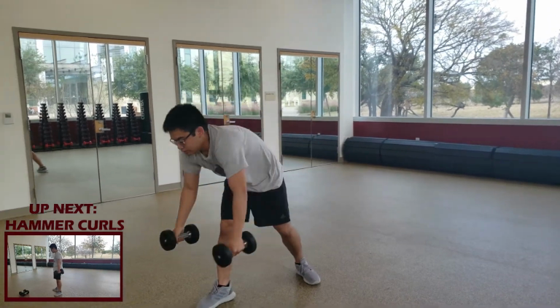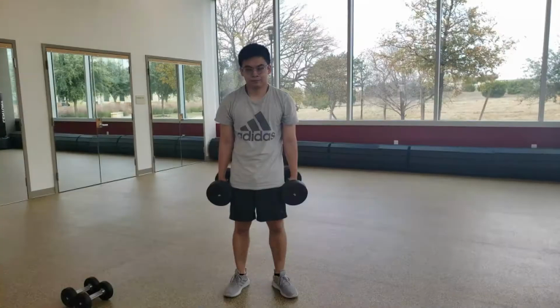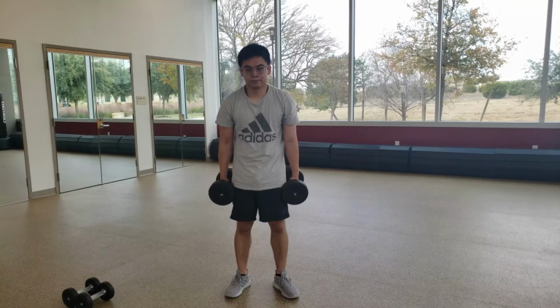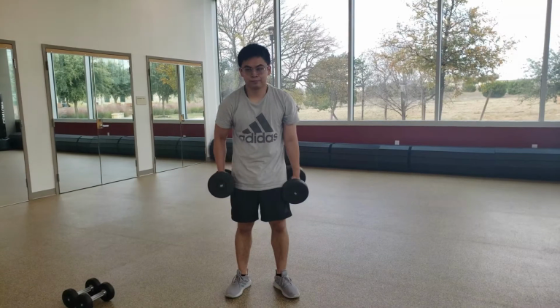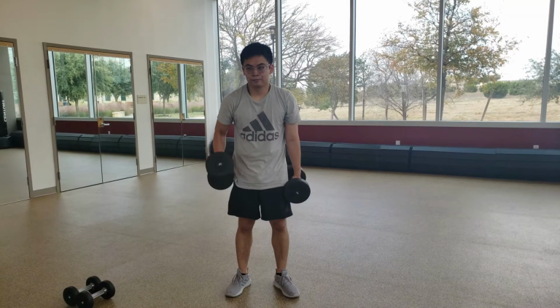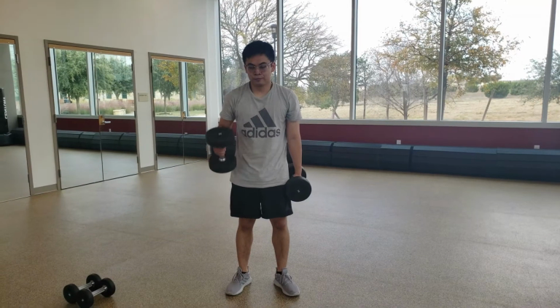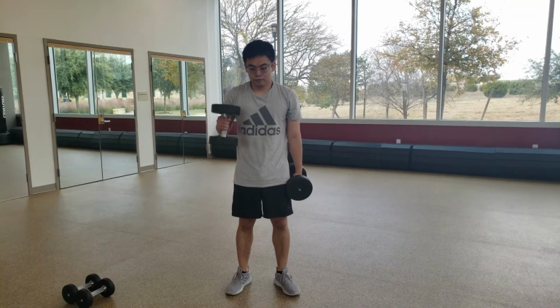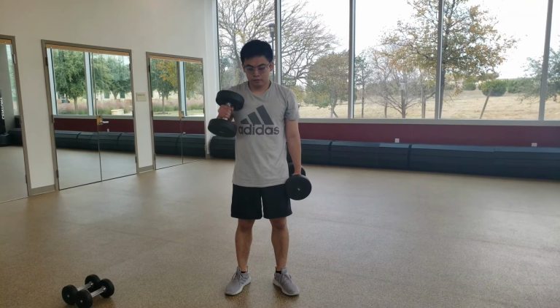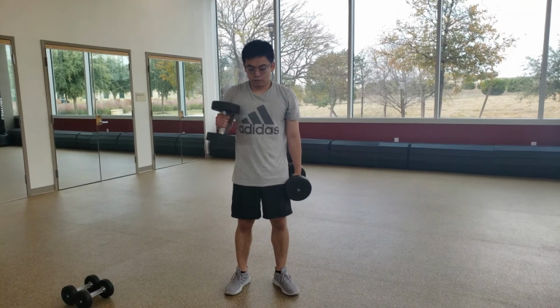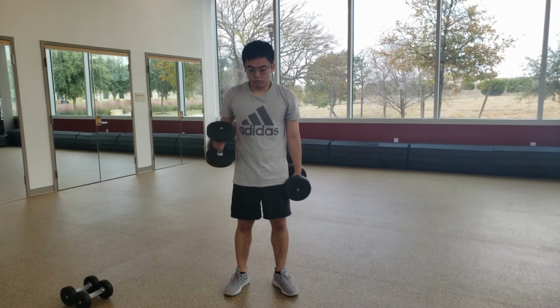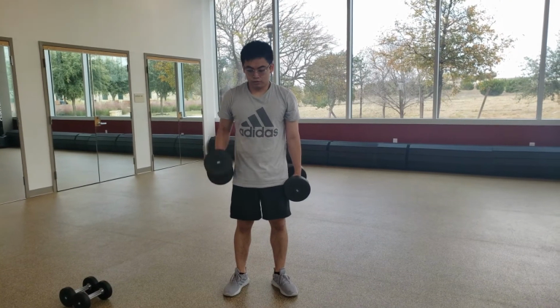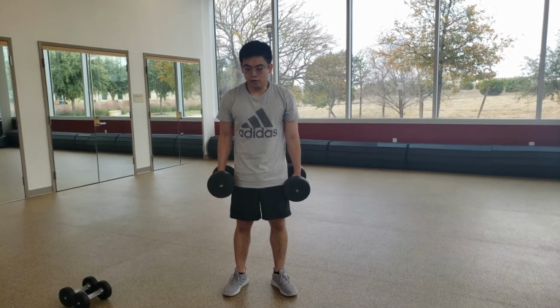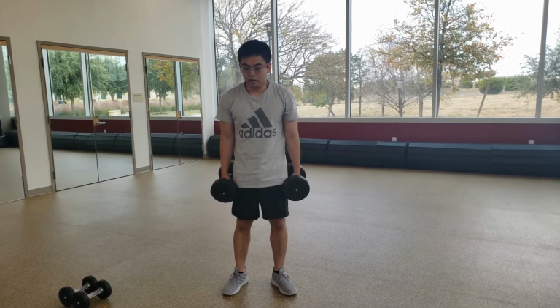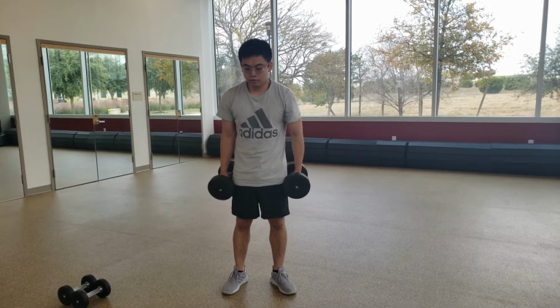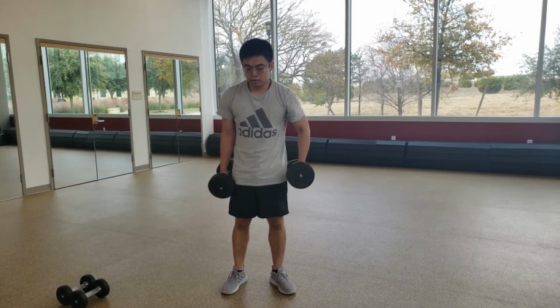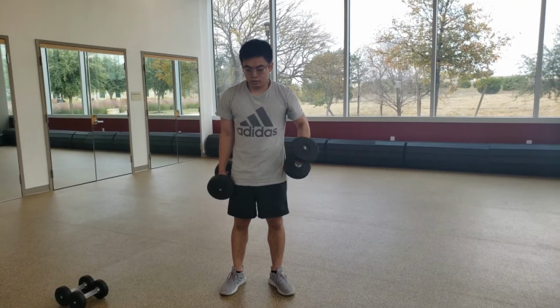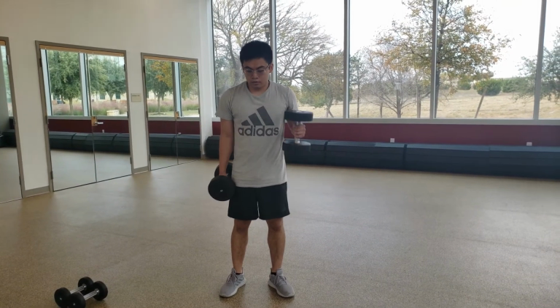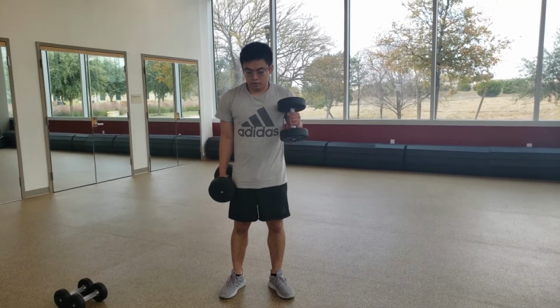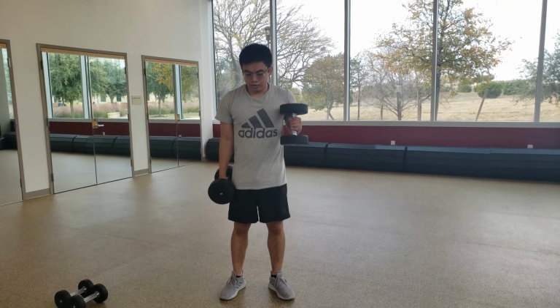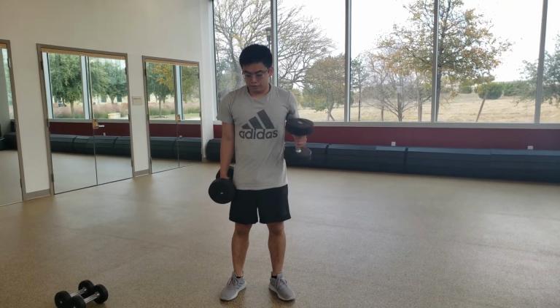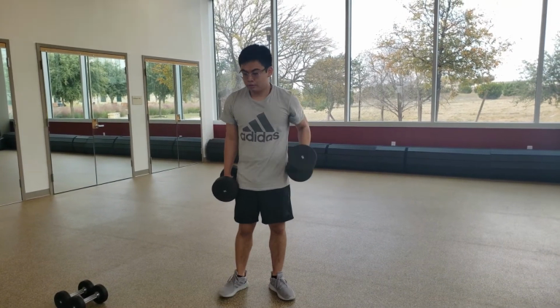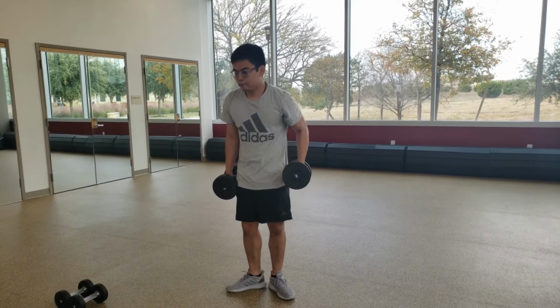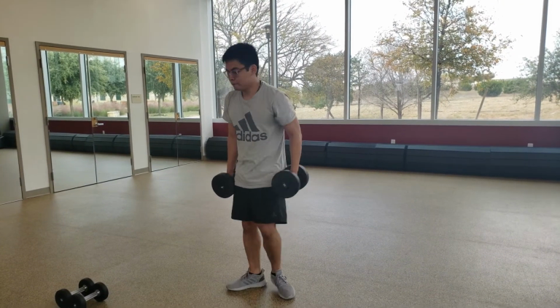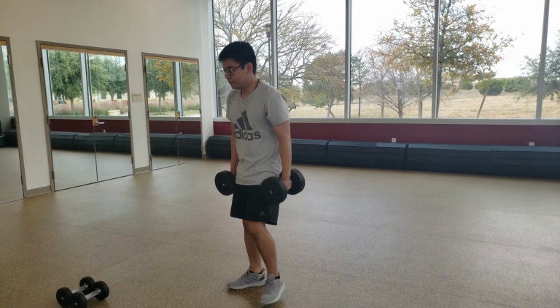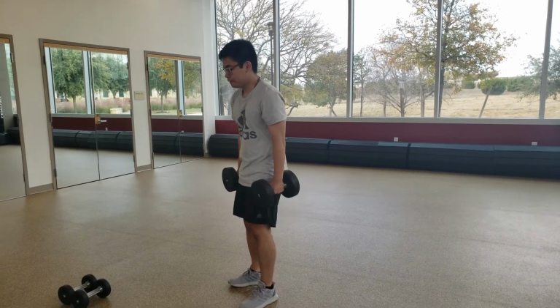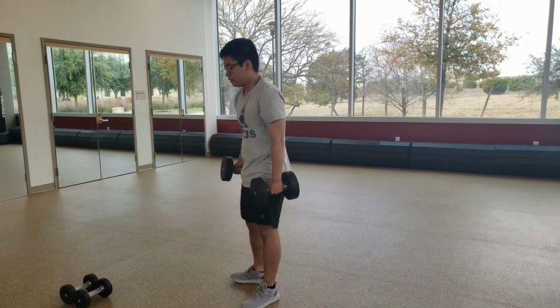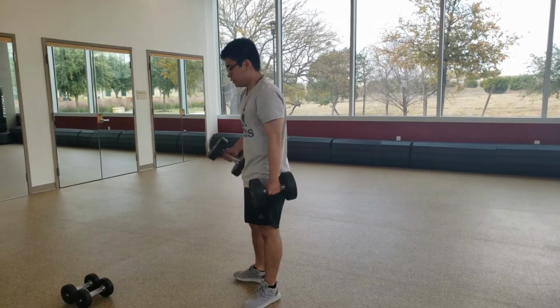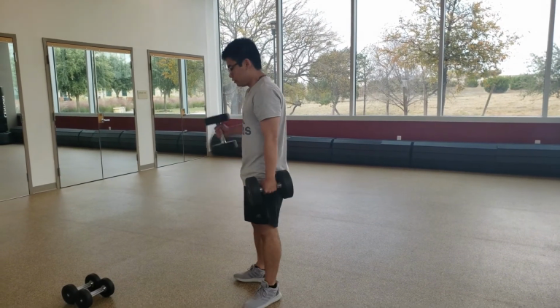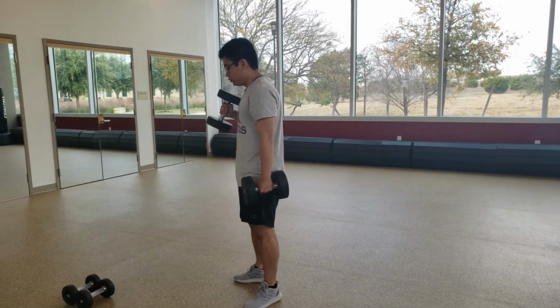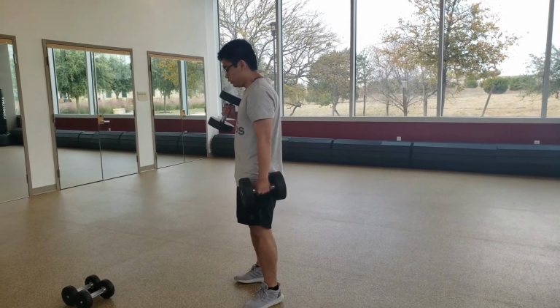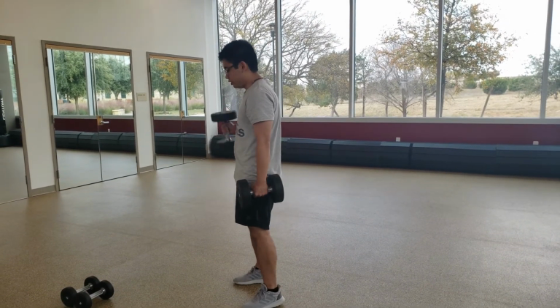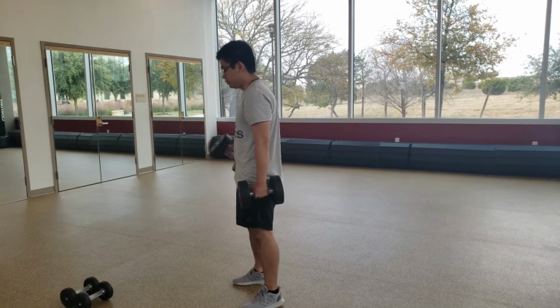For our first workout, we will be doing 20 hammer curls. Make sure to have a controlled movement.